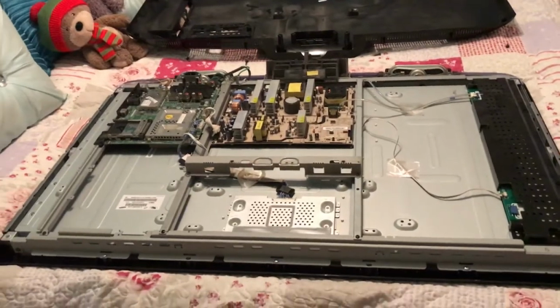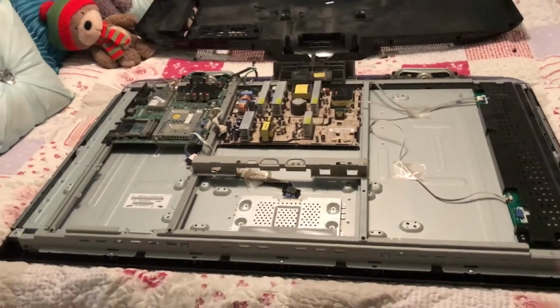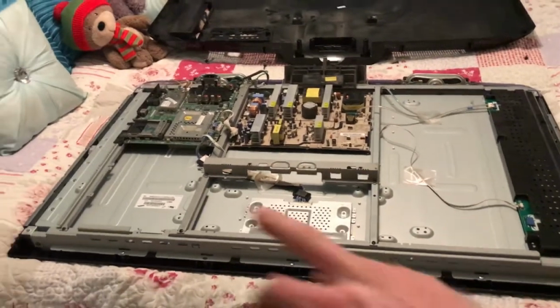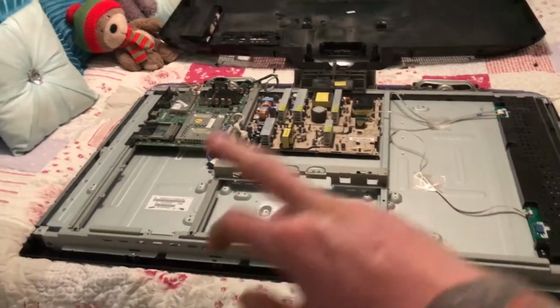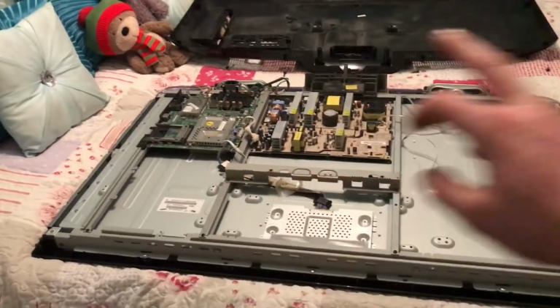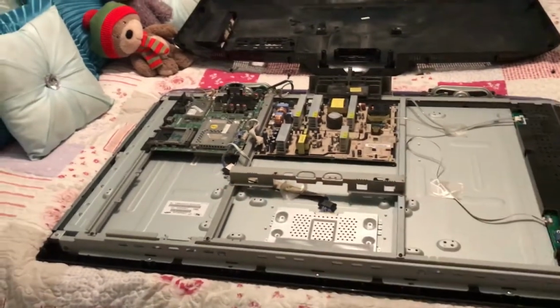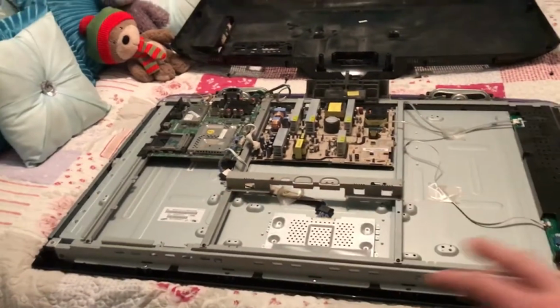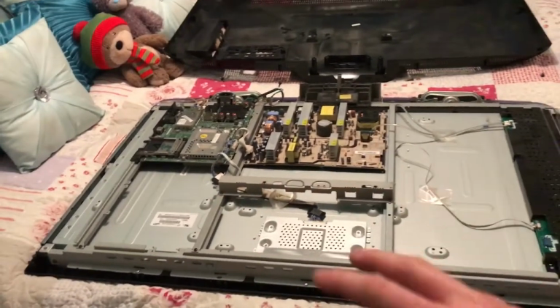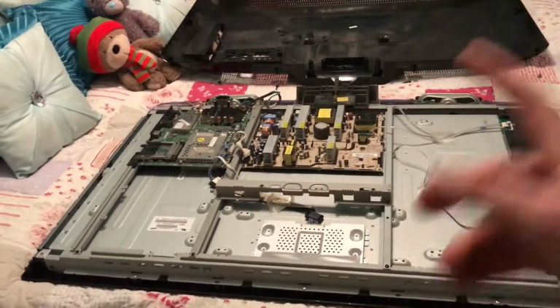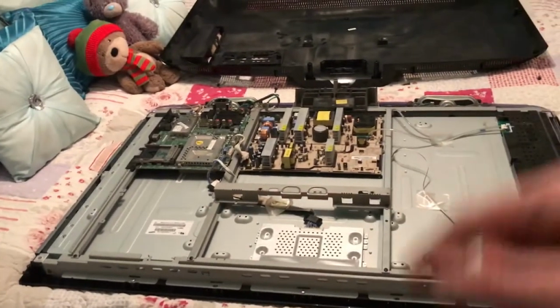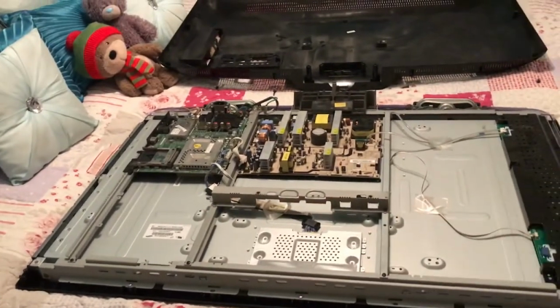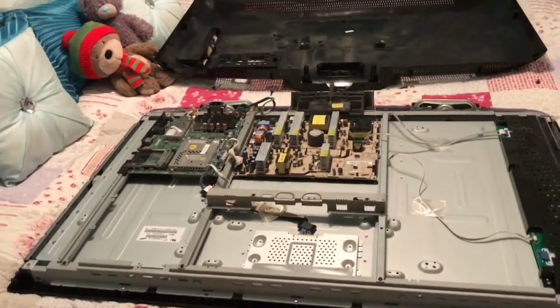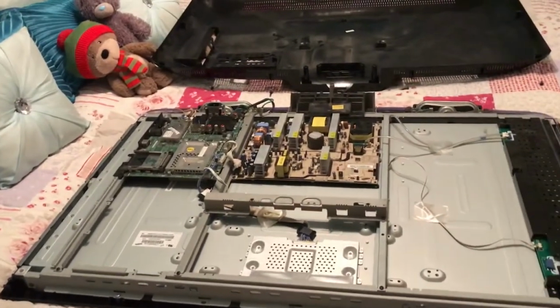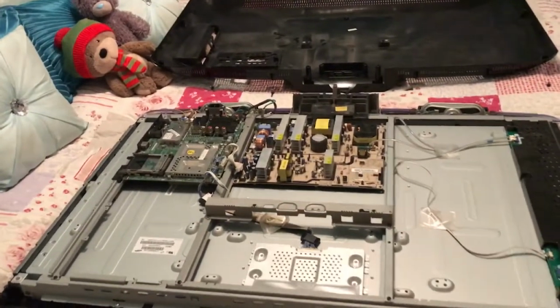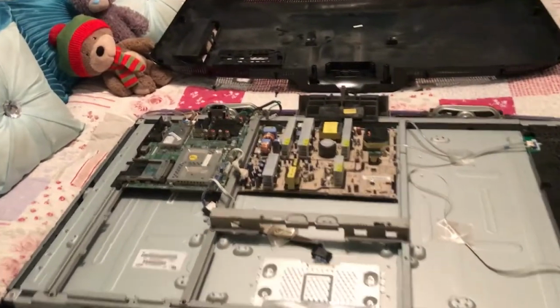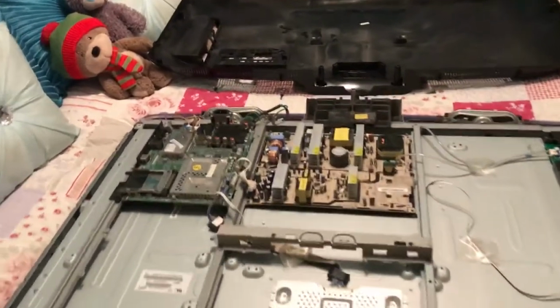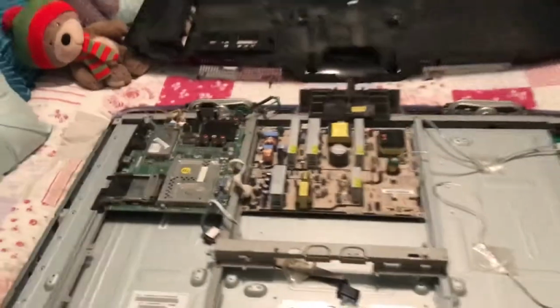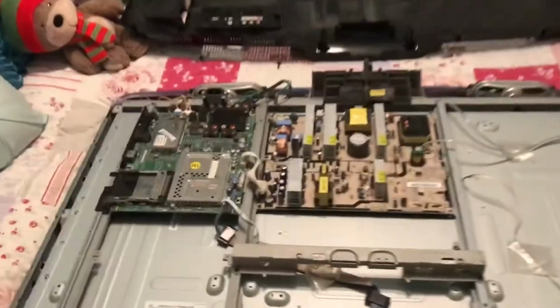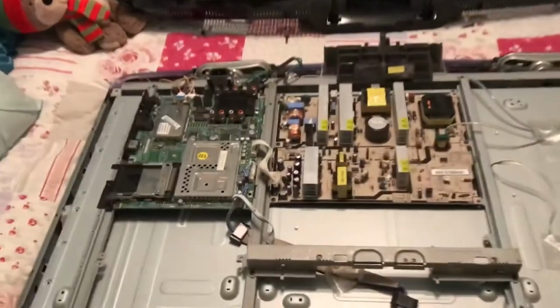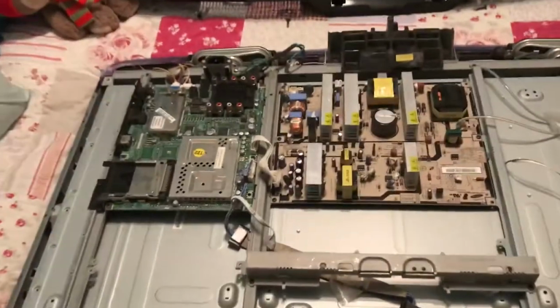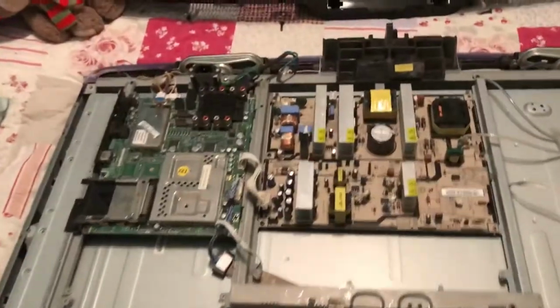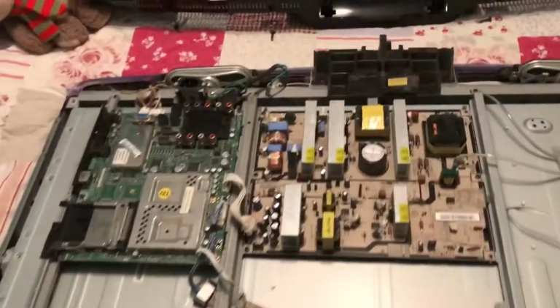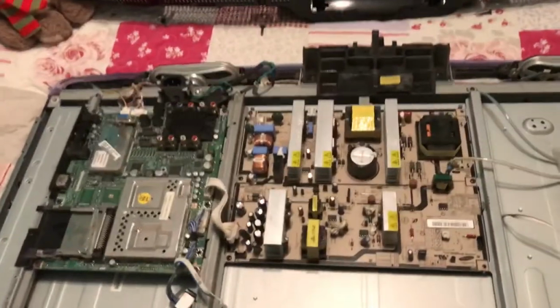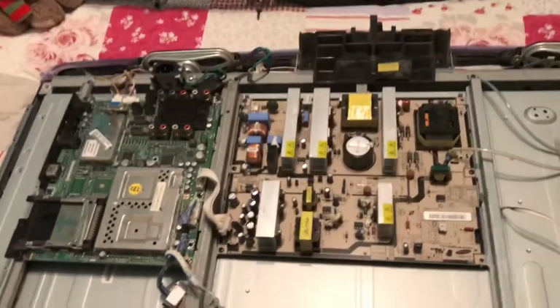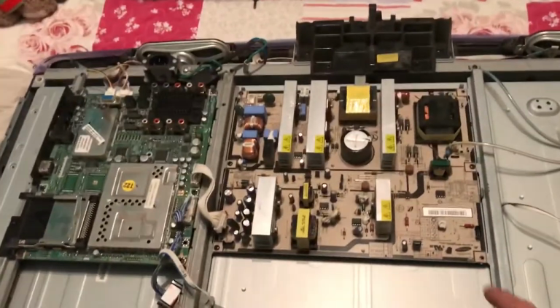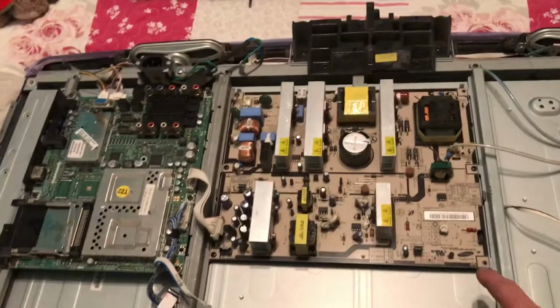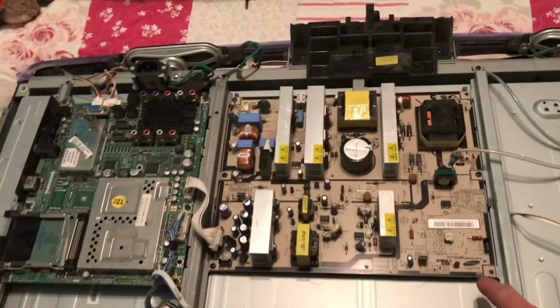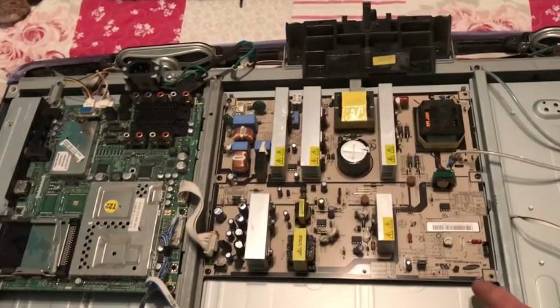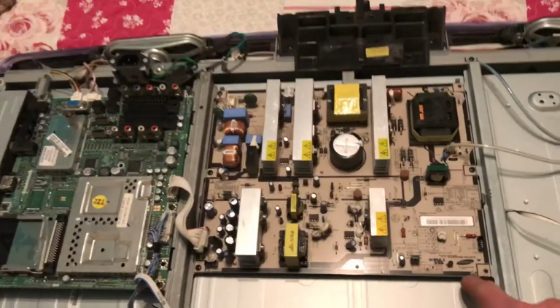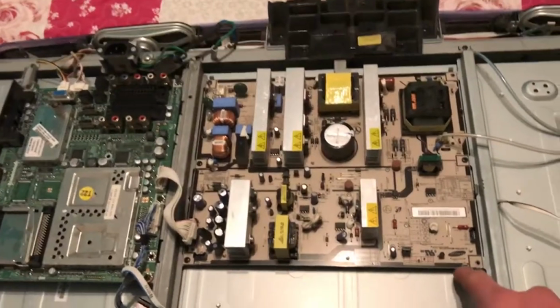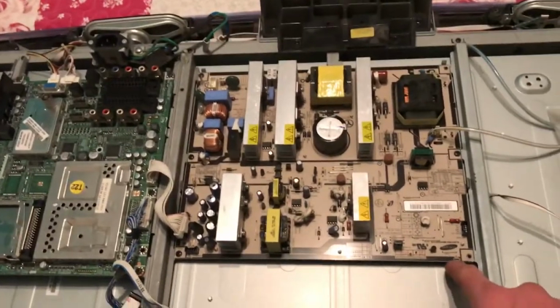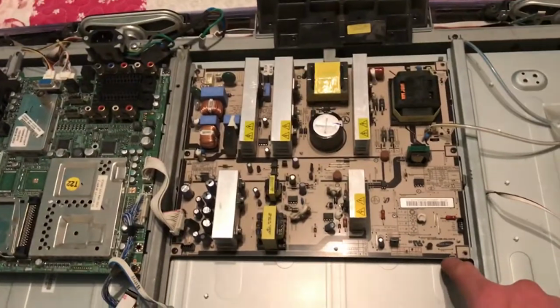Start by taking off the actual backing cover of it. You'll find the power board.